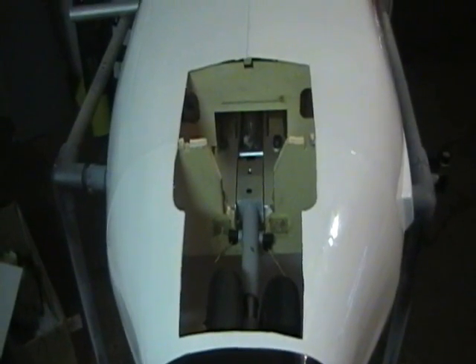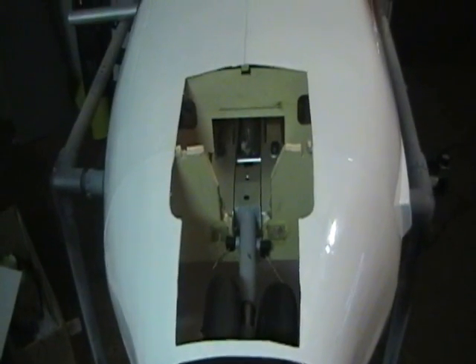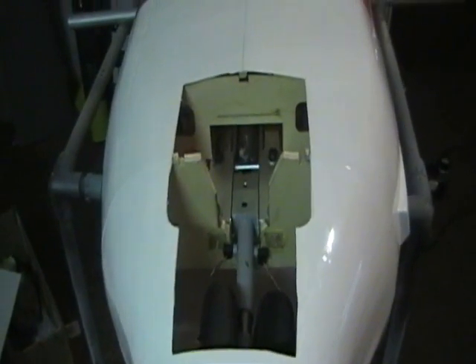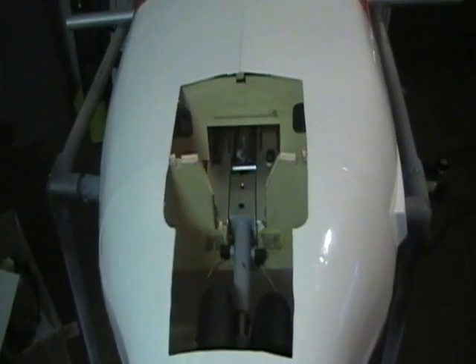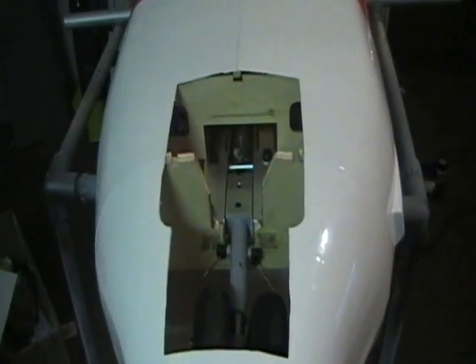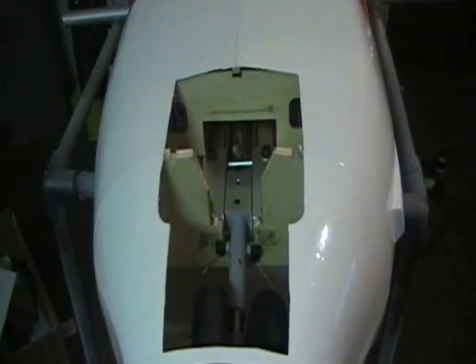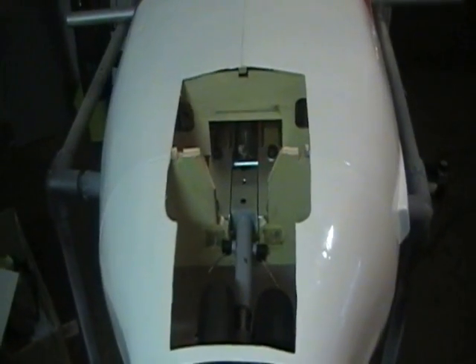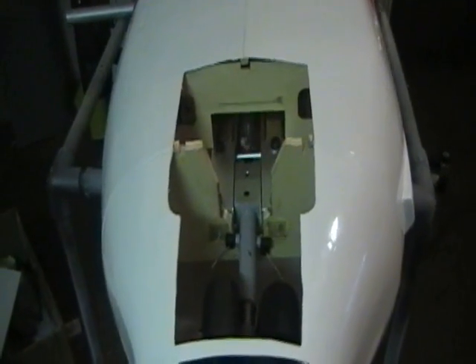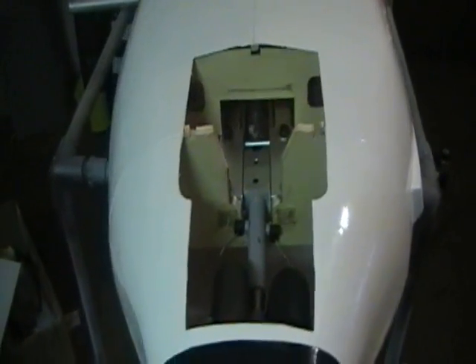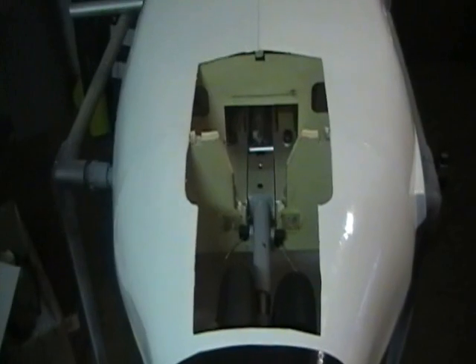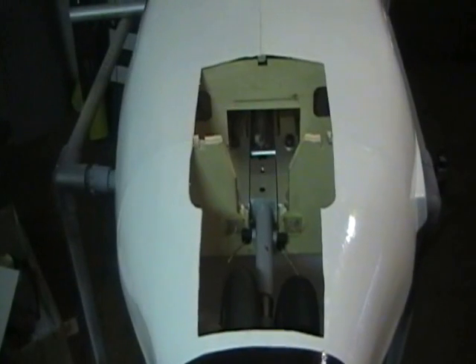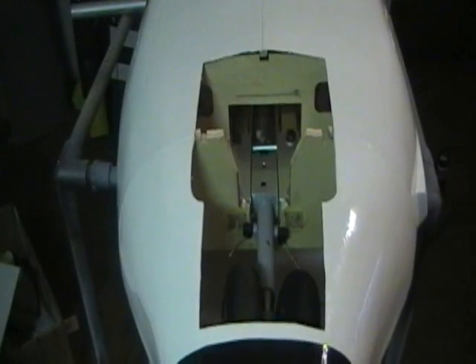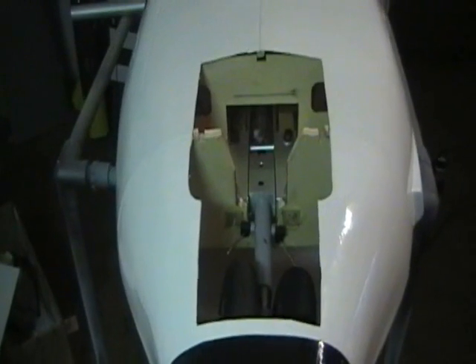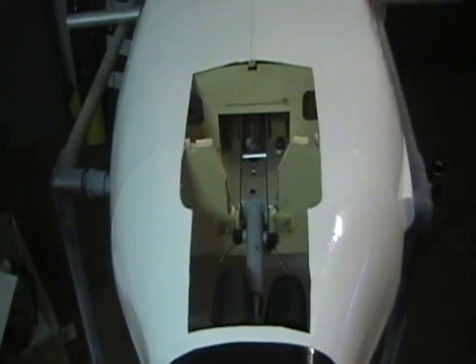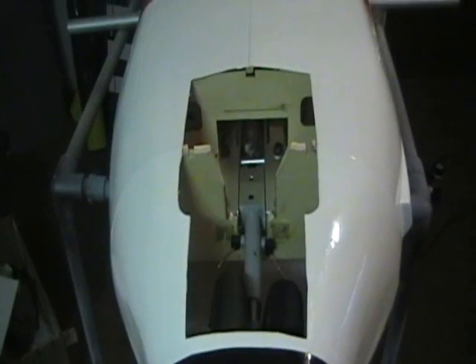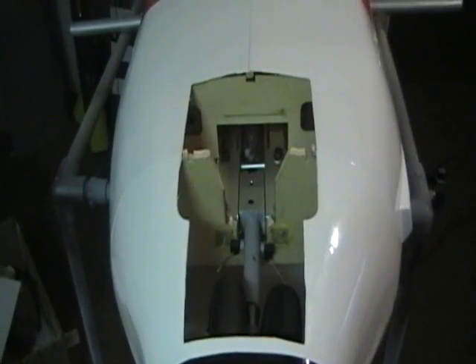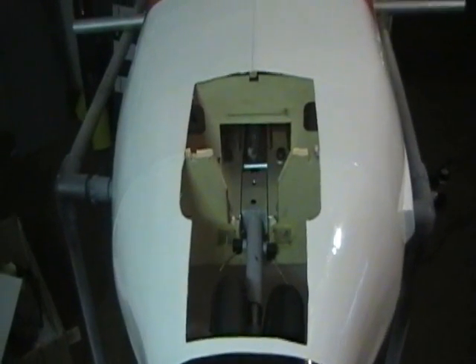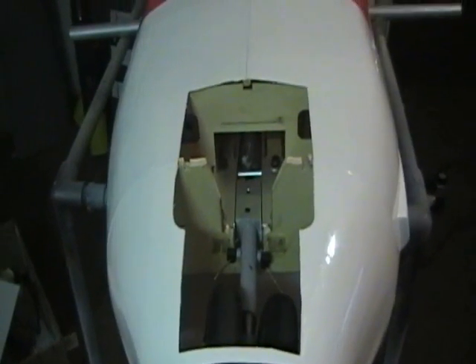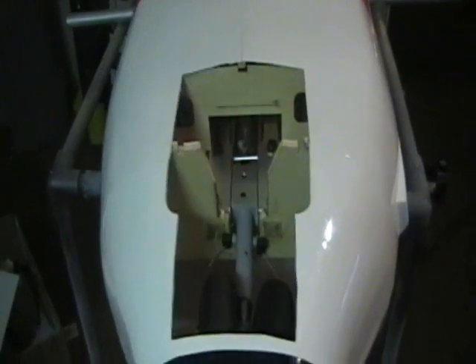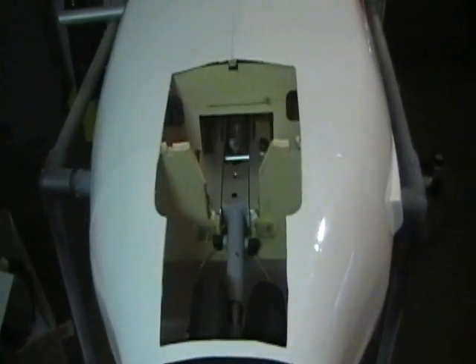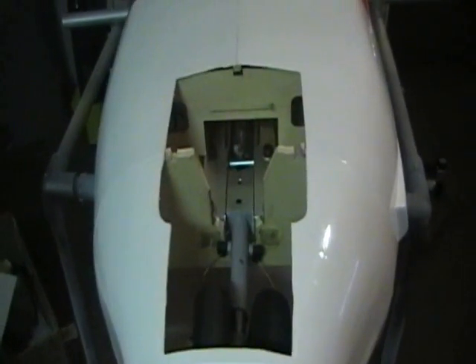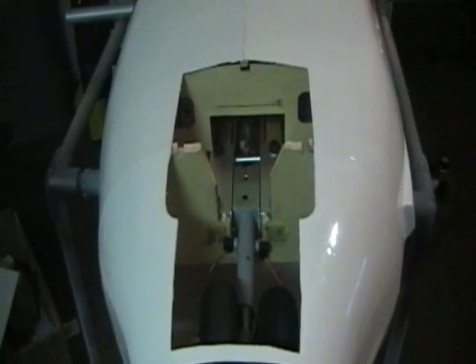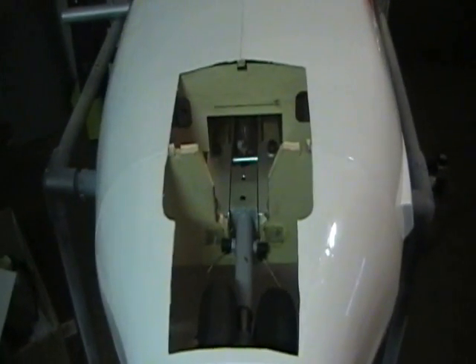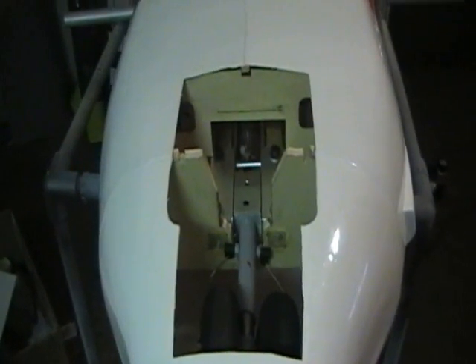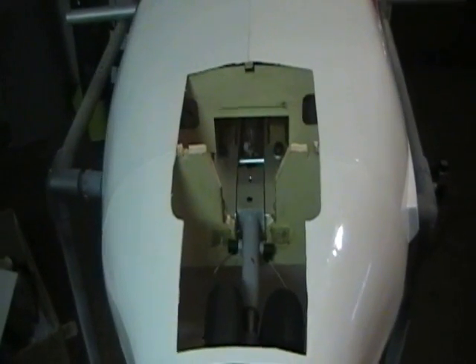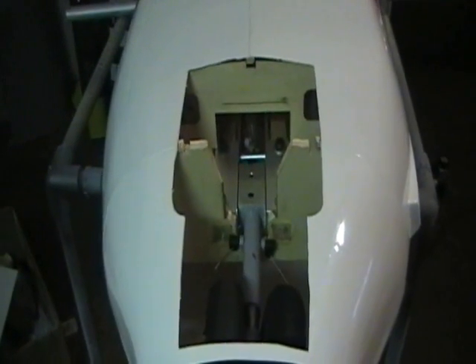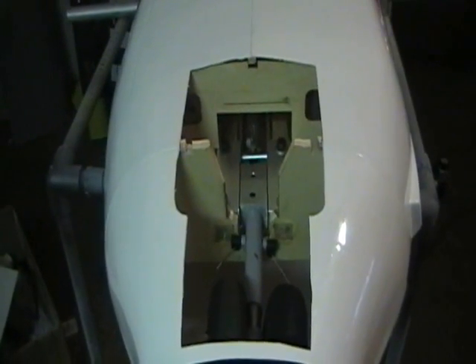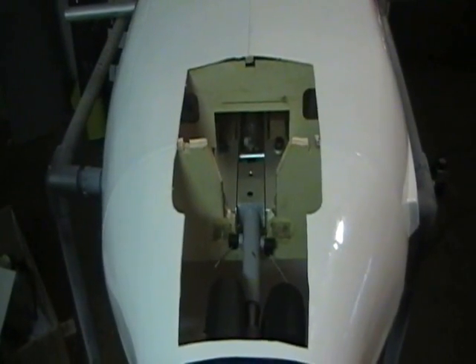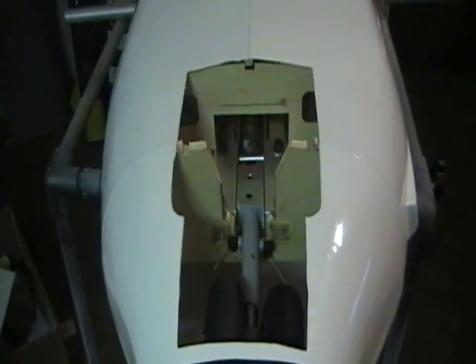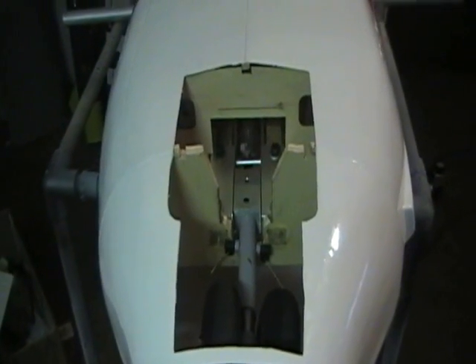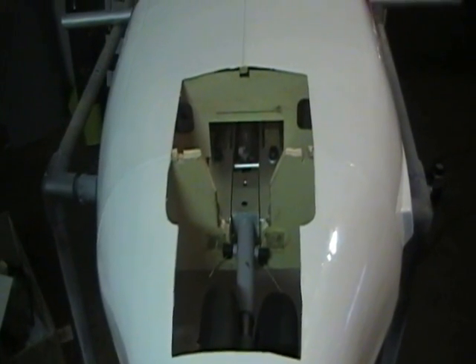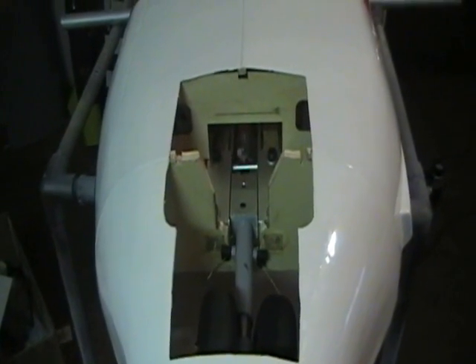Still gotta work on that nose gear door — too big of a hole. We'll work on that.